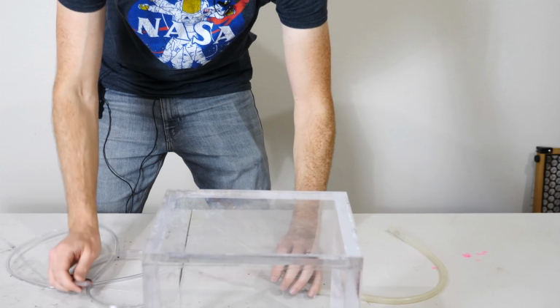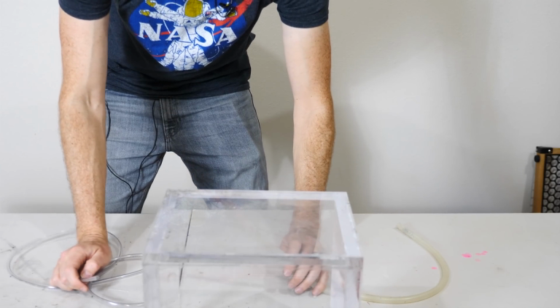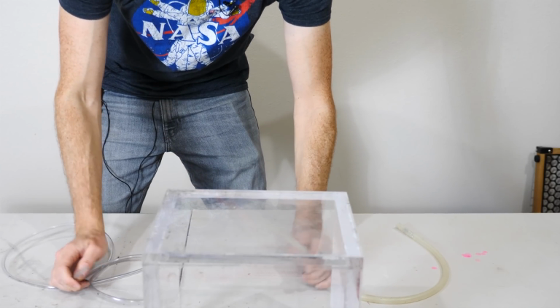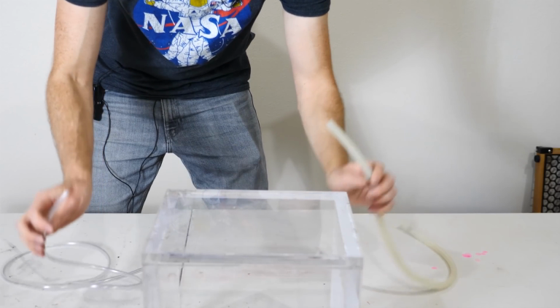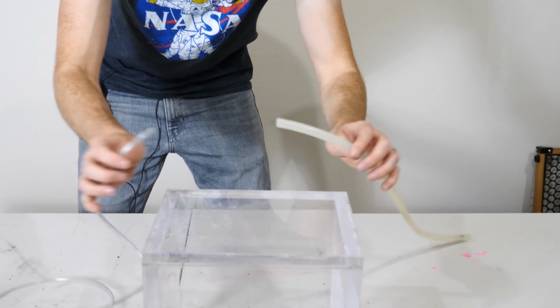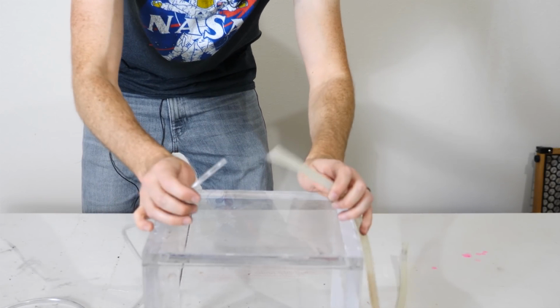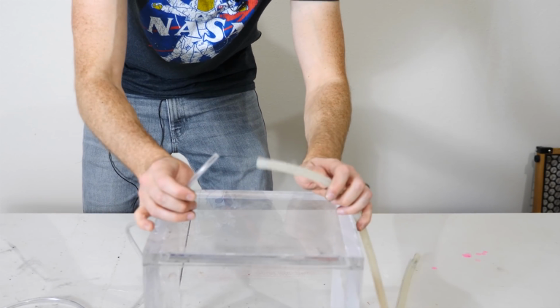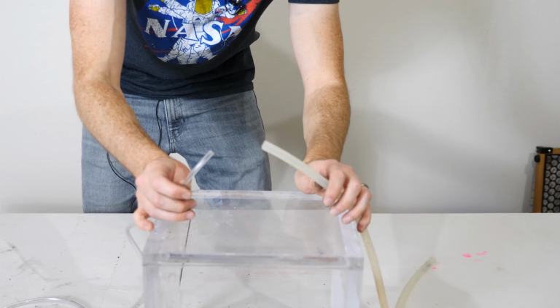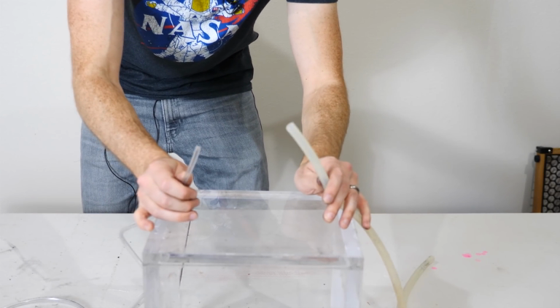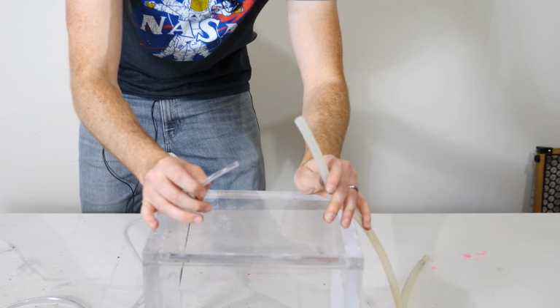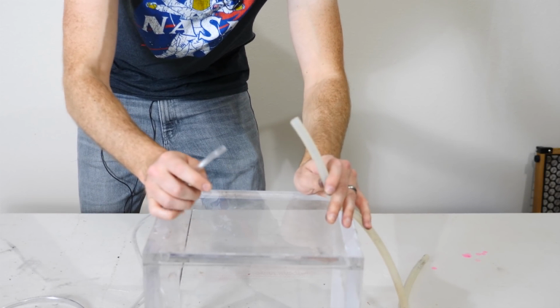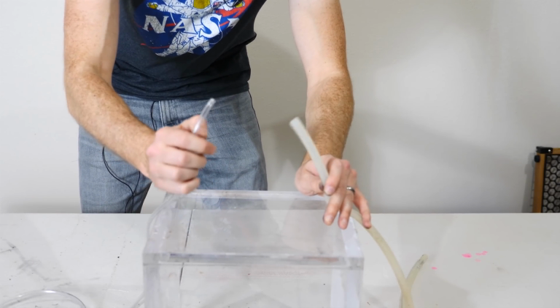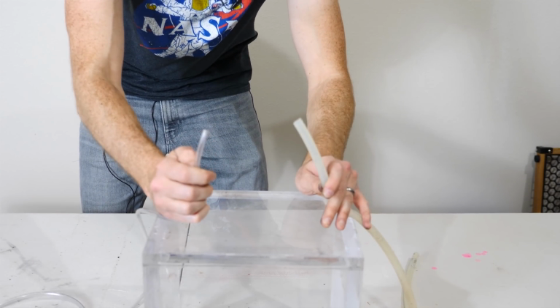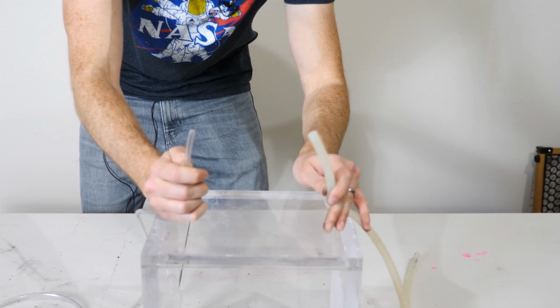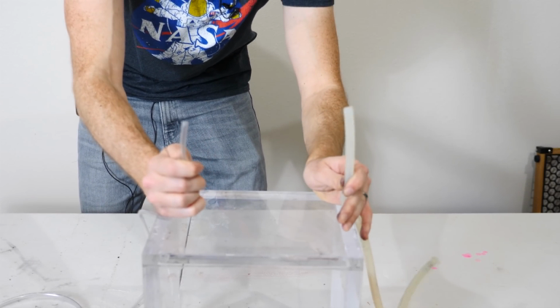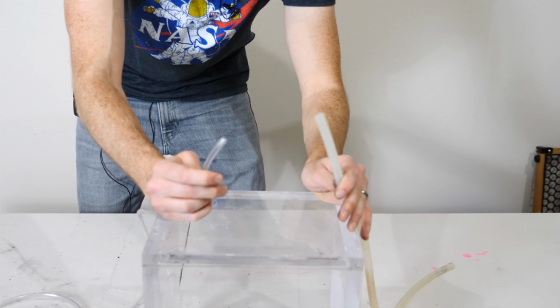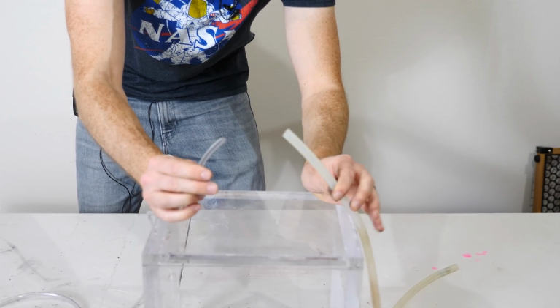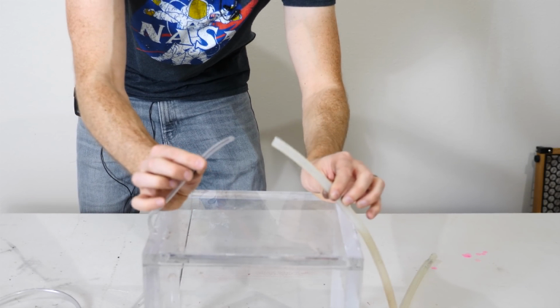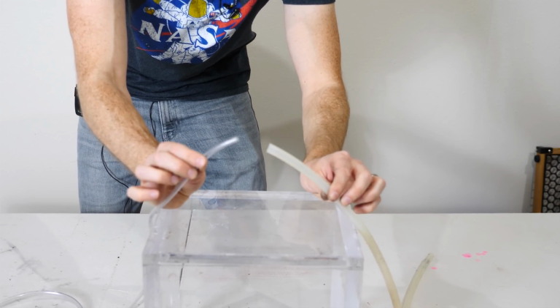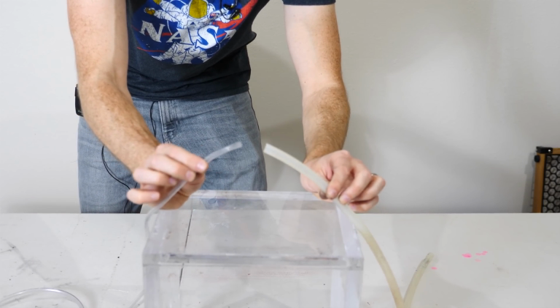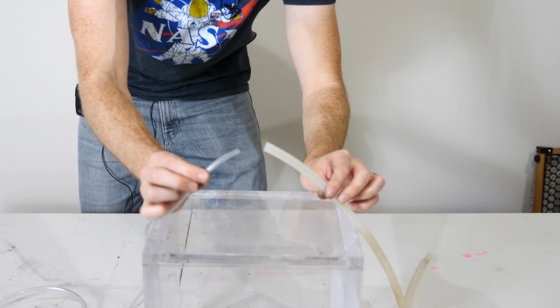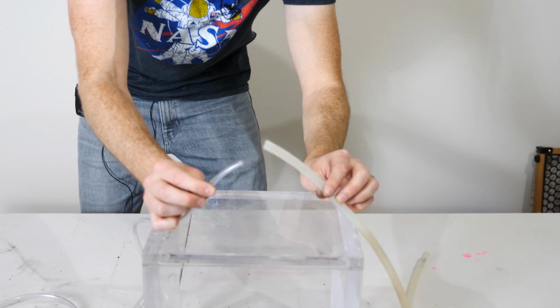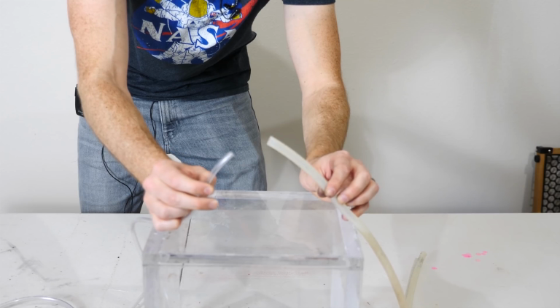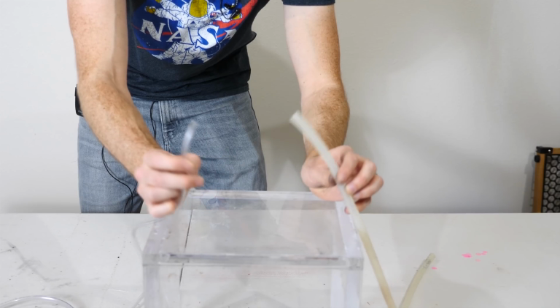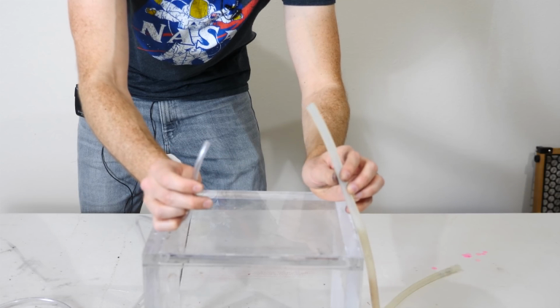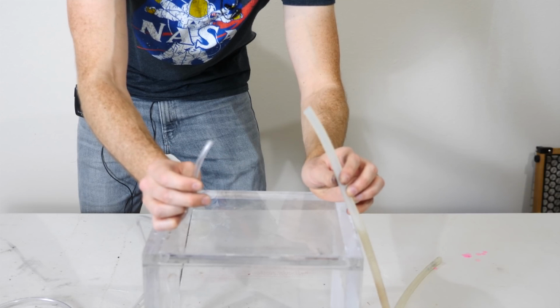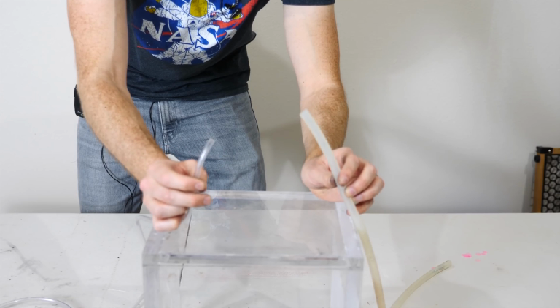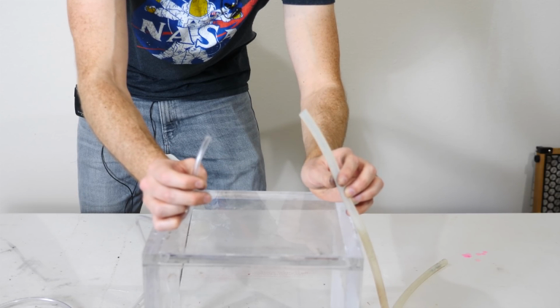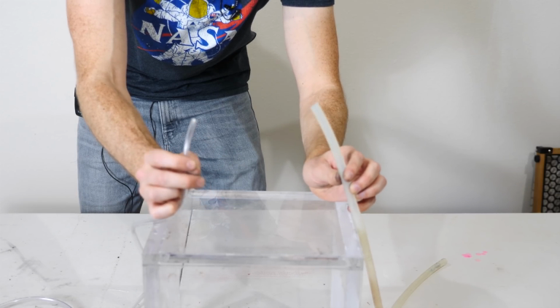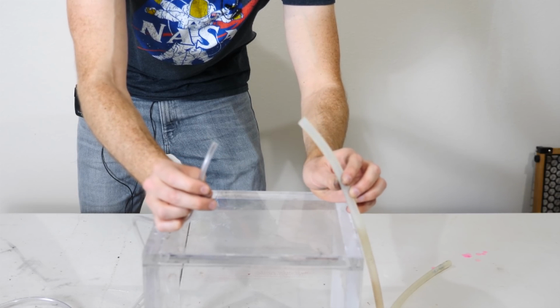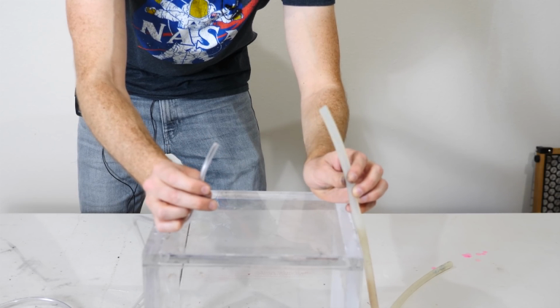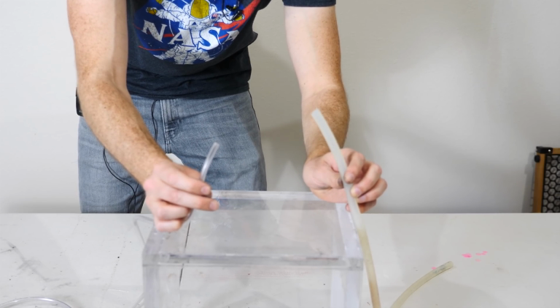Hey everyone, today I'm going to be showing you what happens if the tubing that you're flowing oxygen through catches fire. What does it look like?